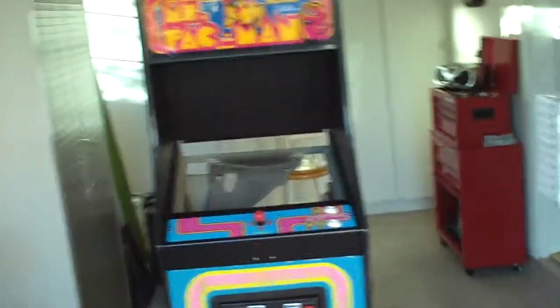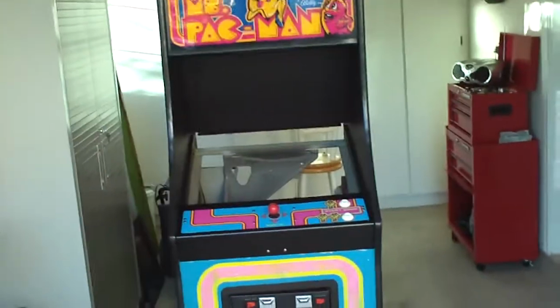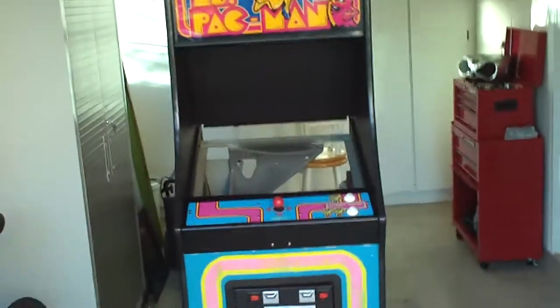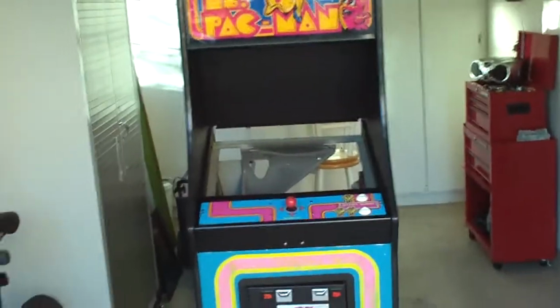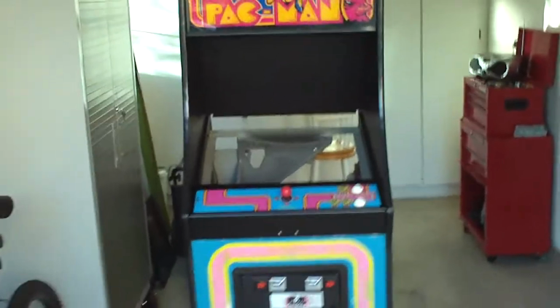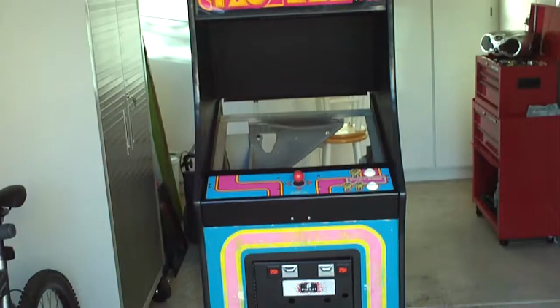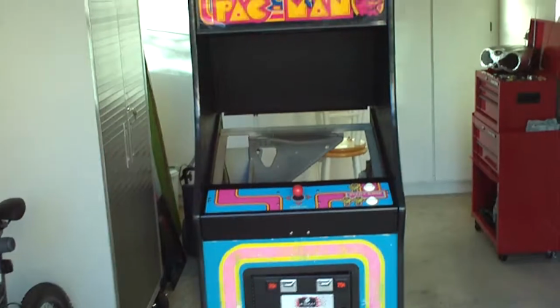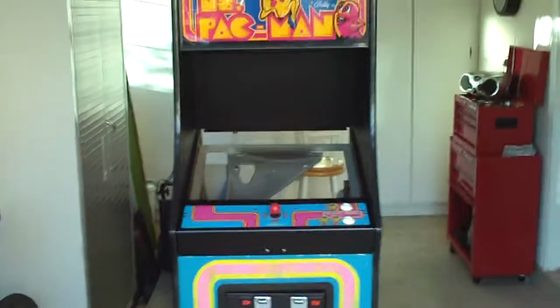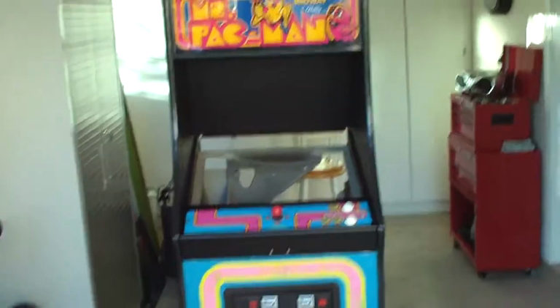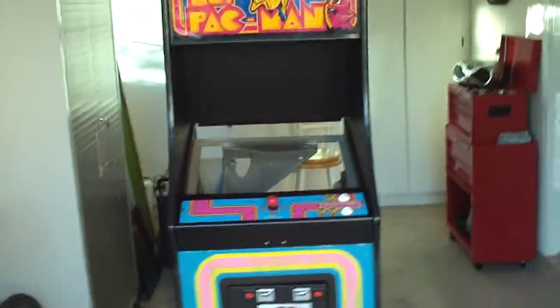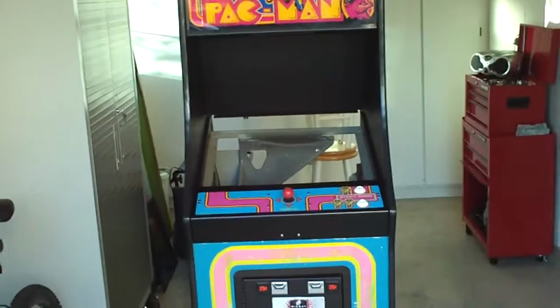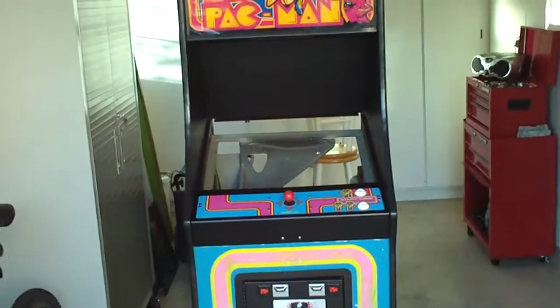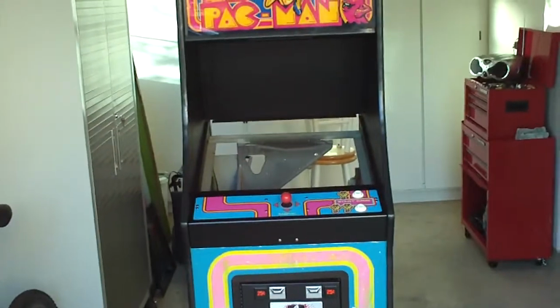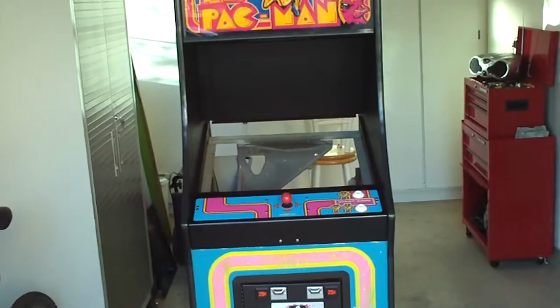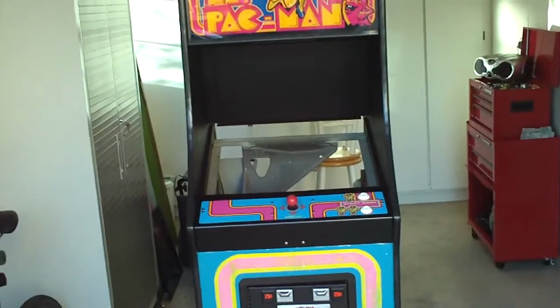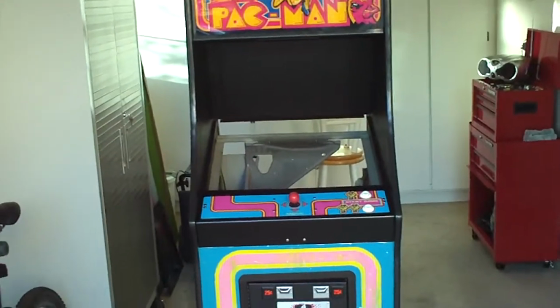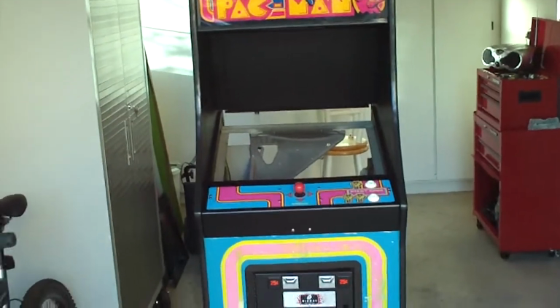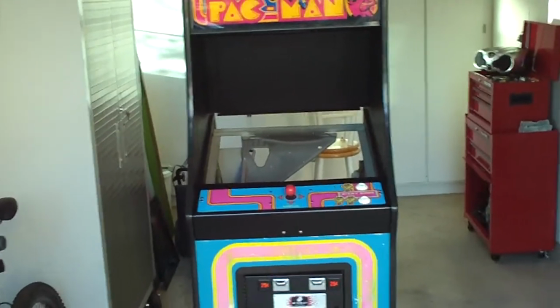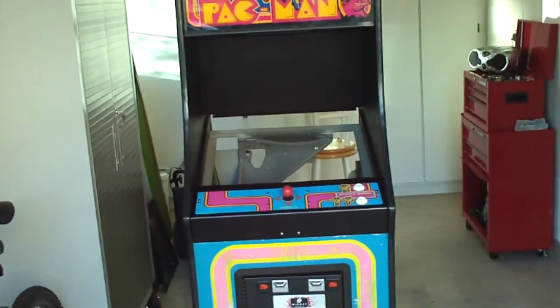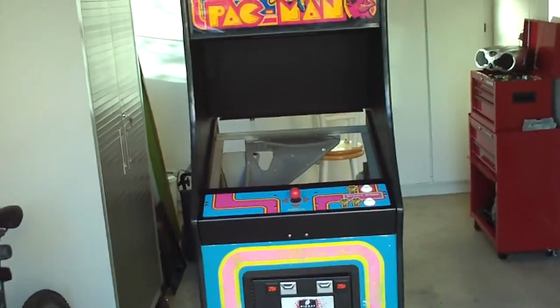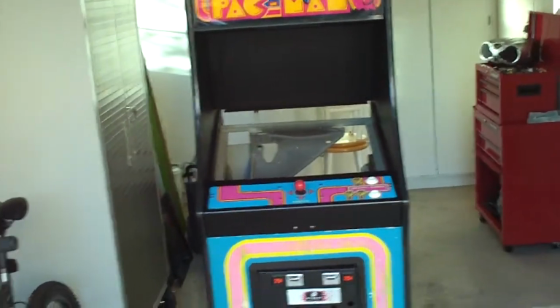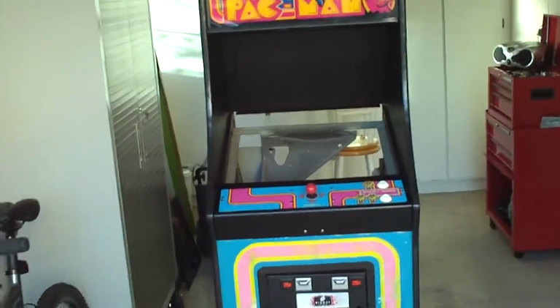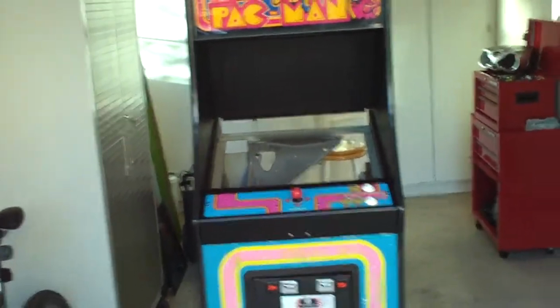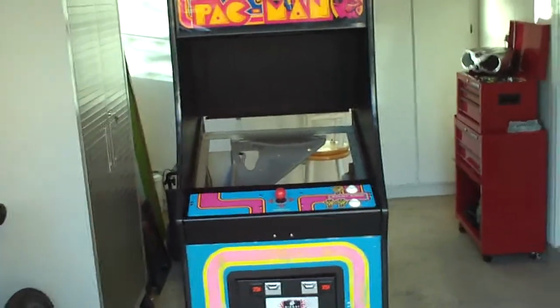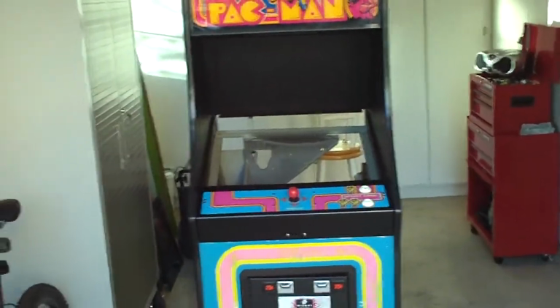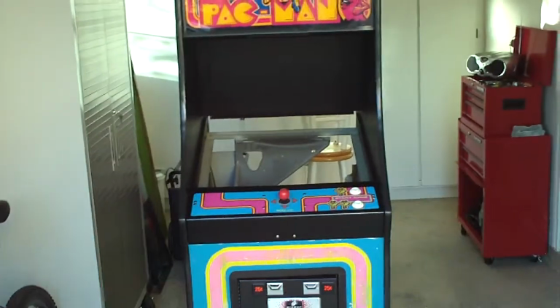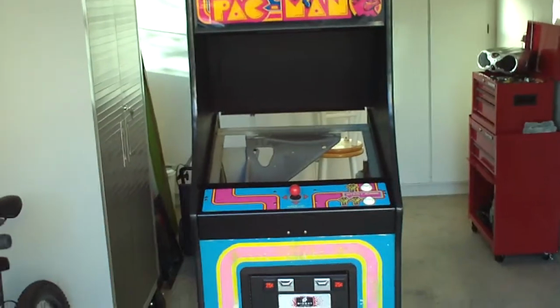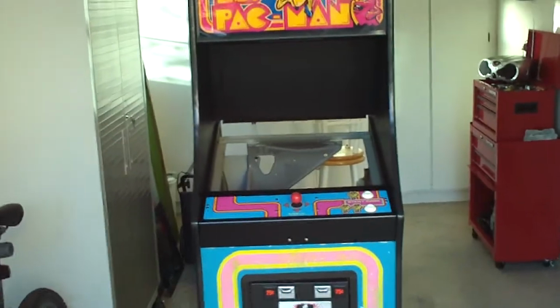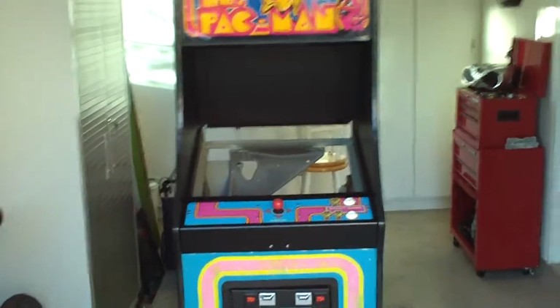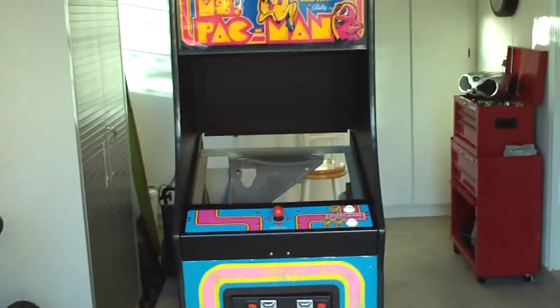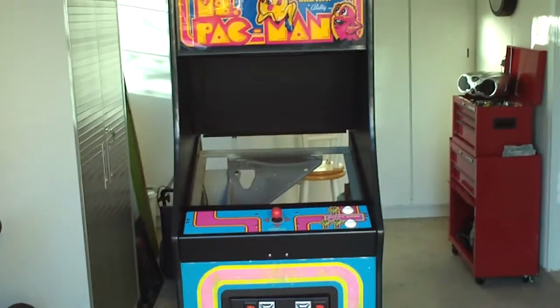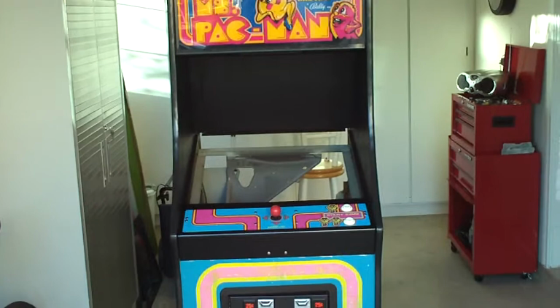I fixed the control panel, I fixed the new control panel overlay, new joystick, new buttons.